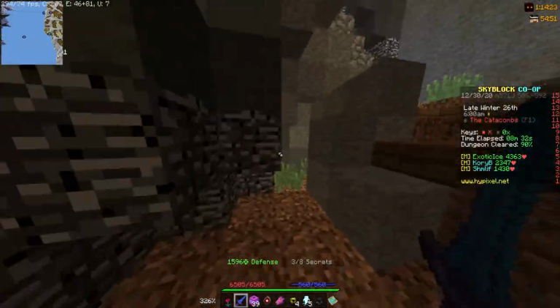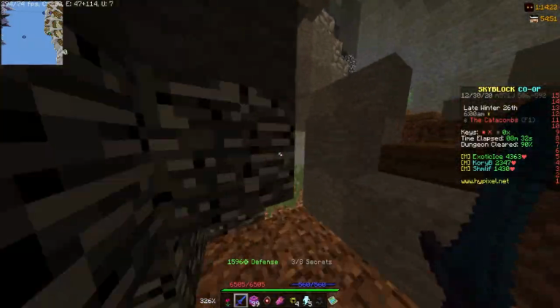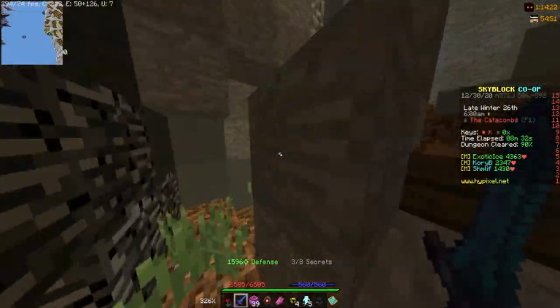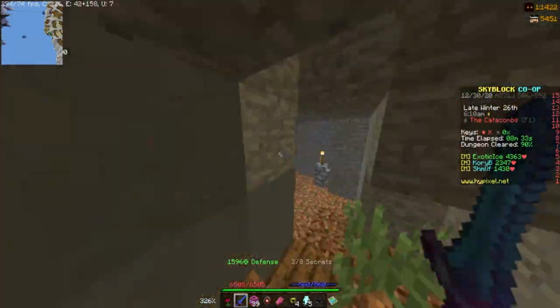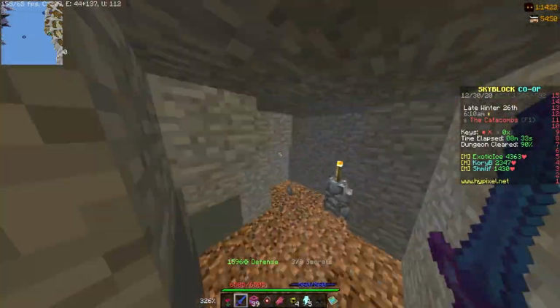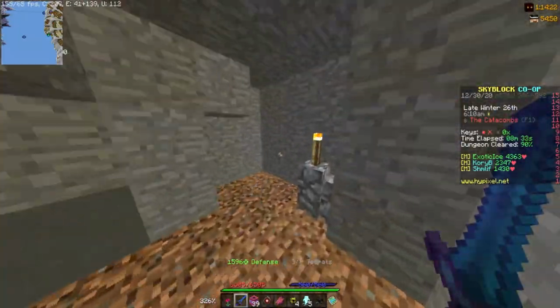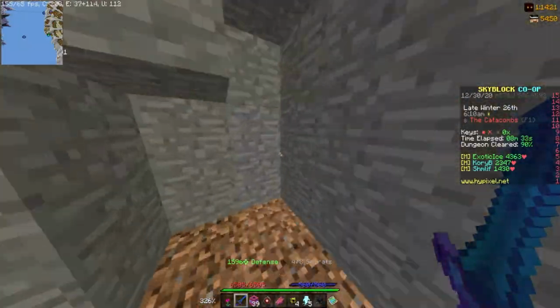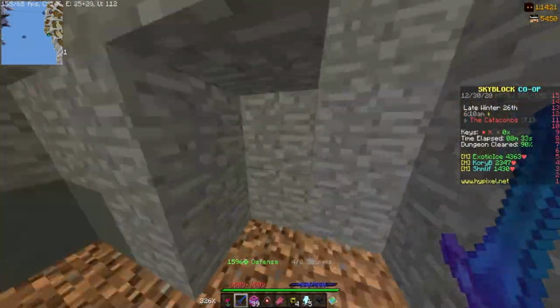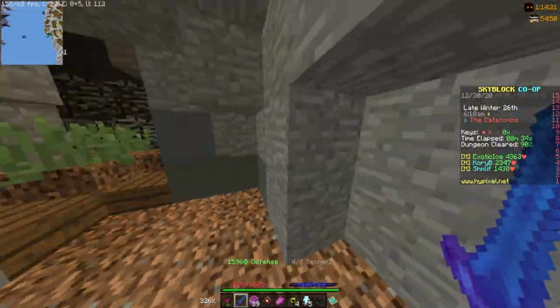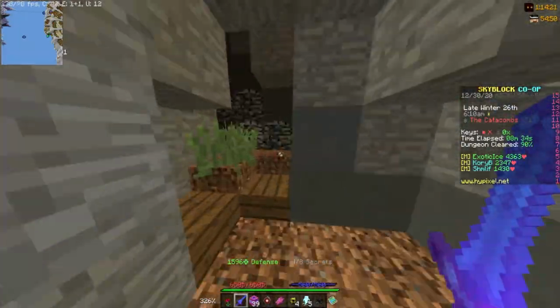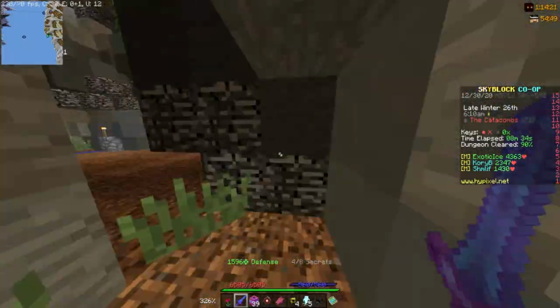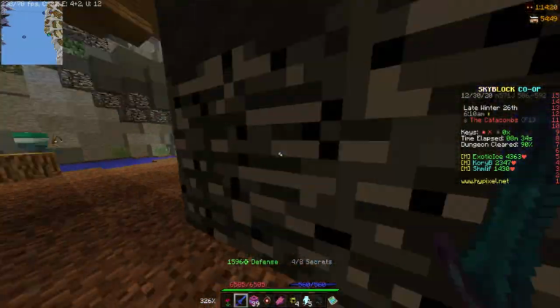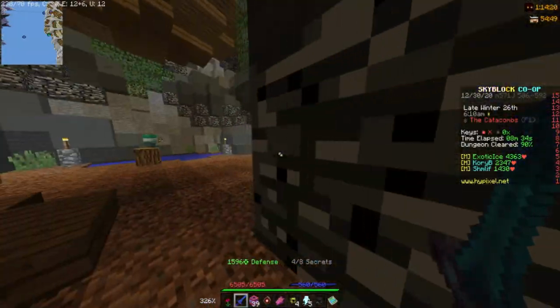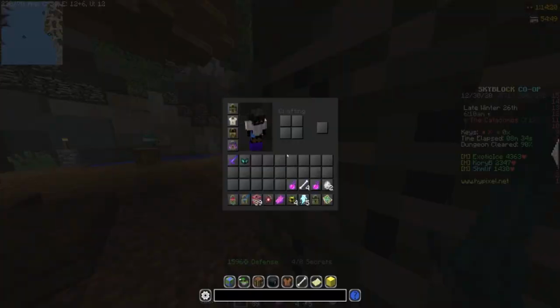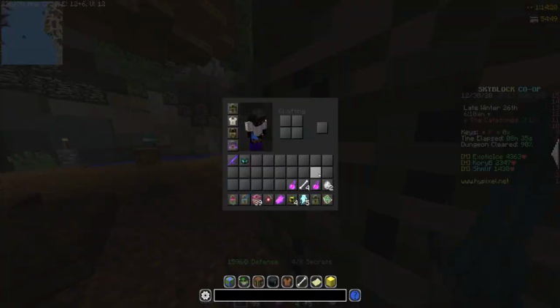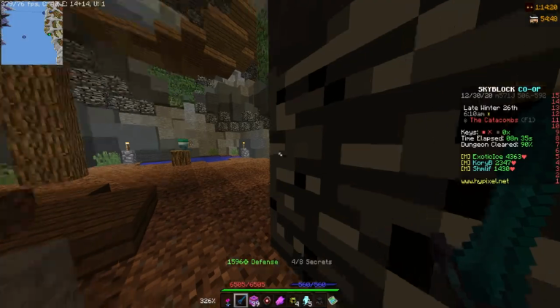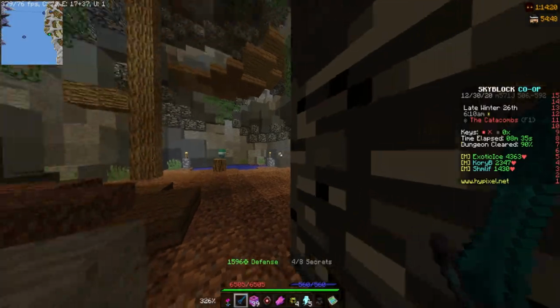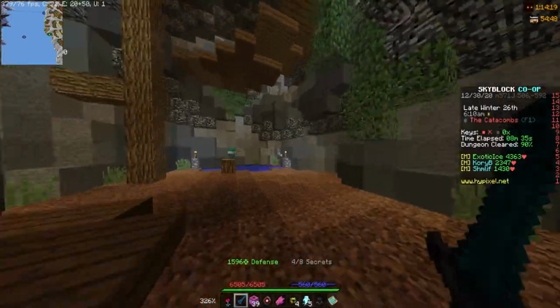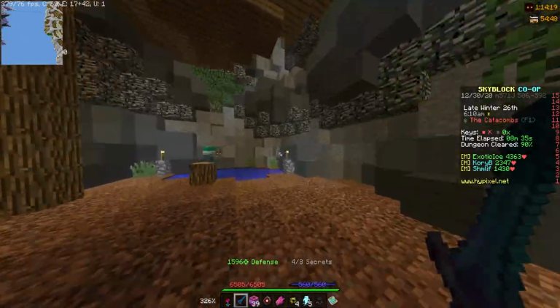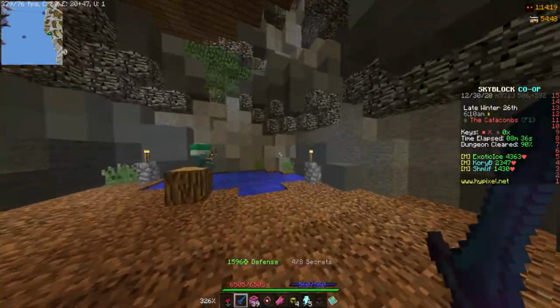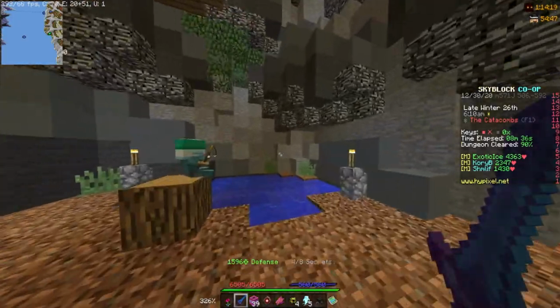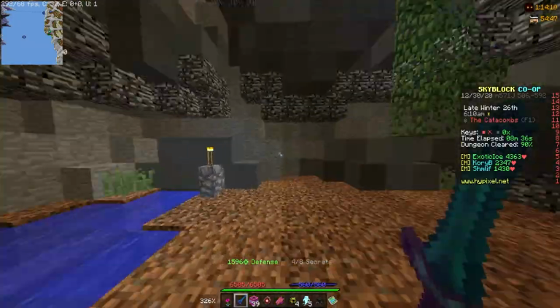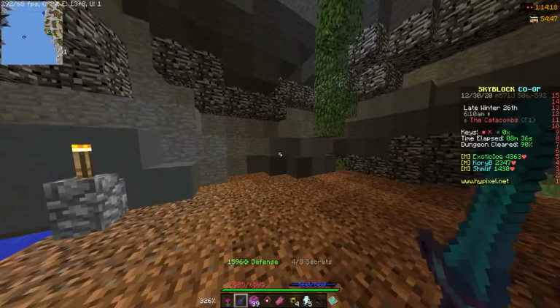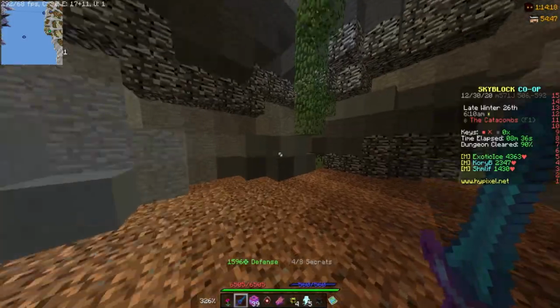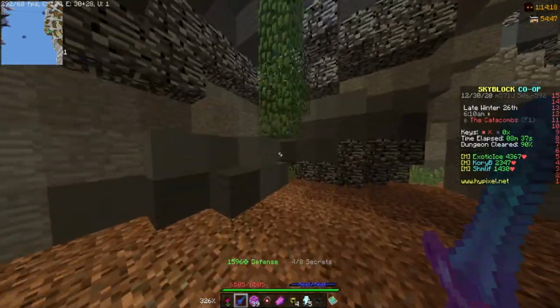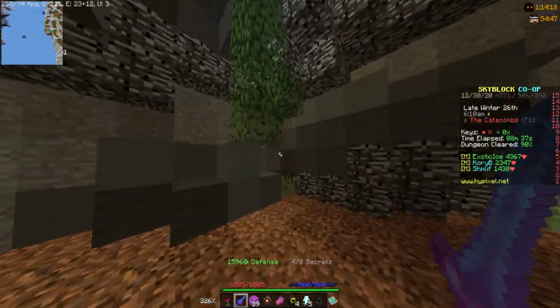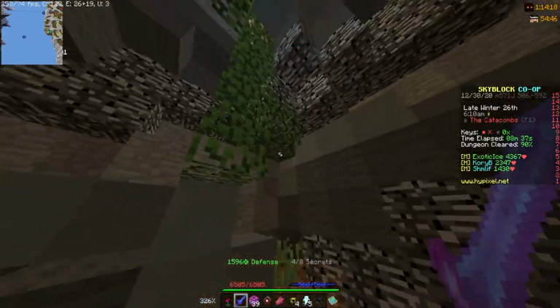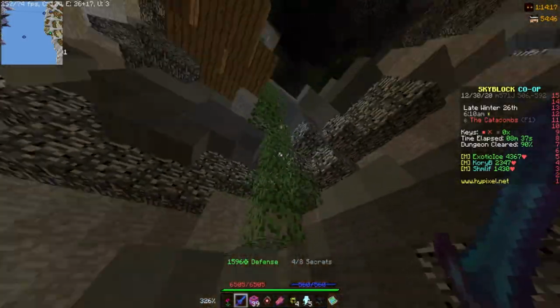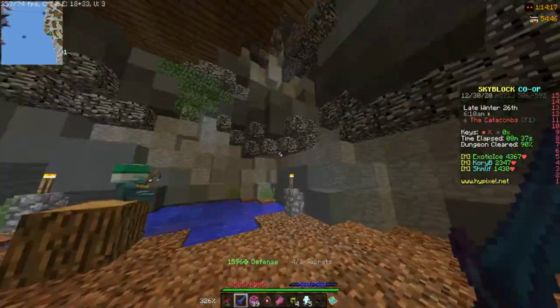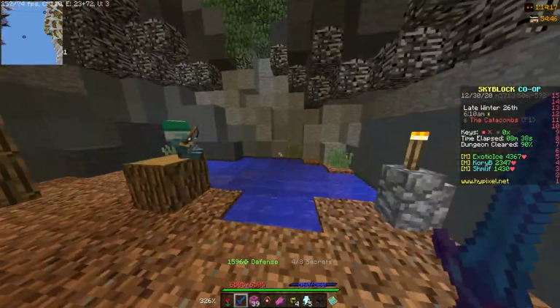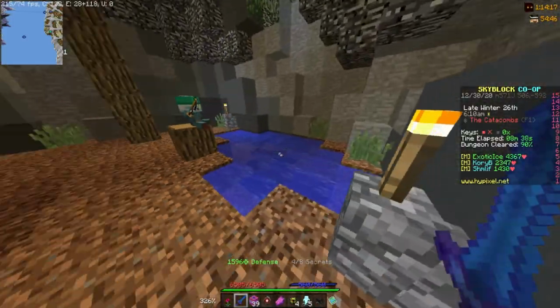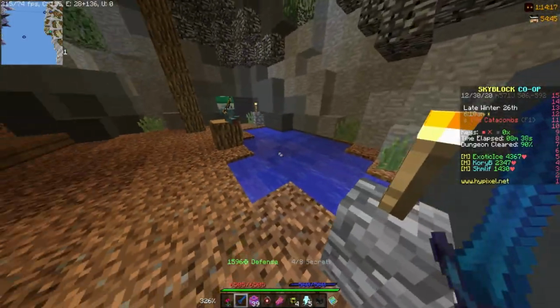With shadow assassin armor you get 100 more strength, 28% more speed, and 100% more crit damage.